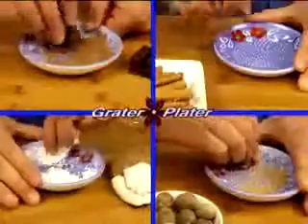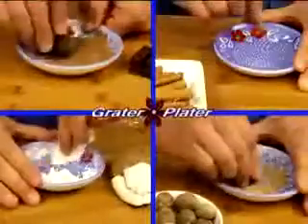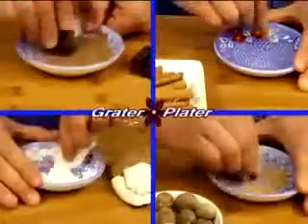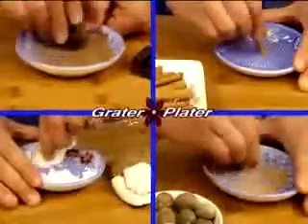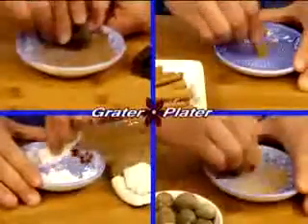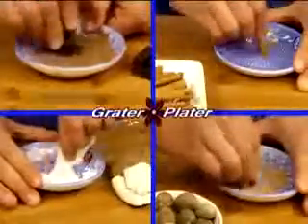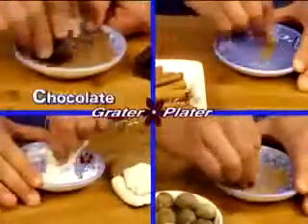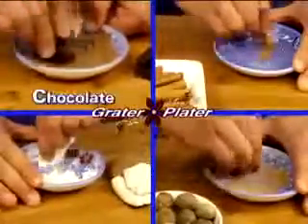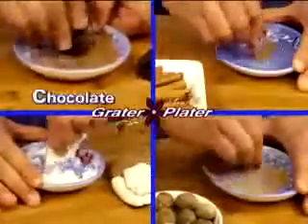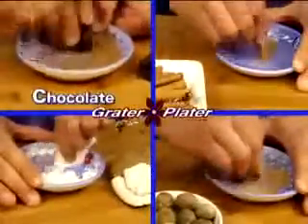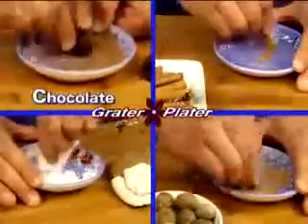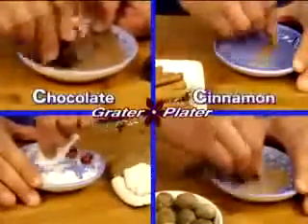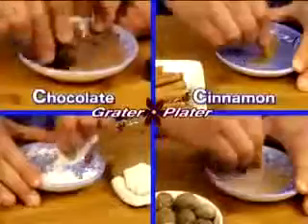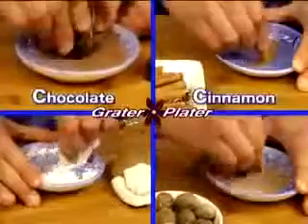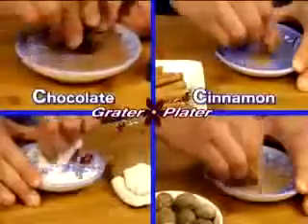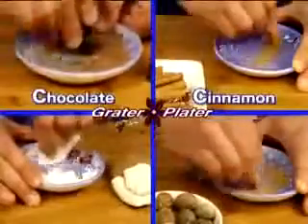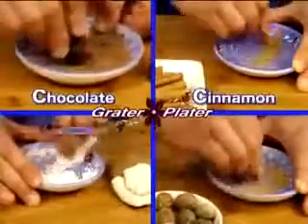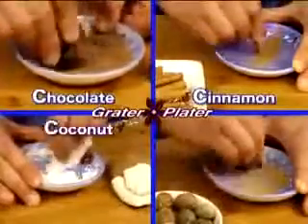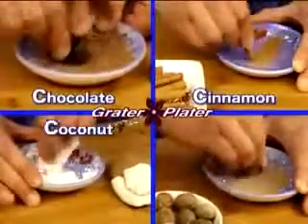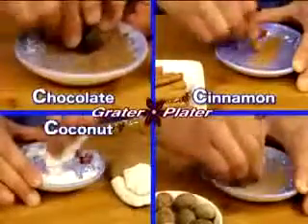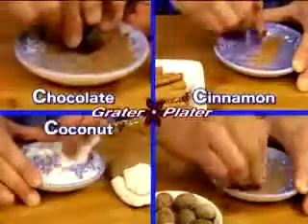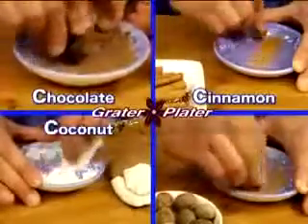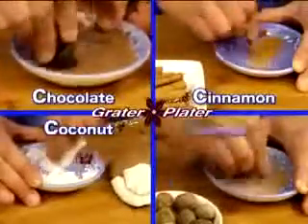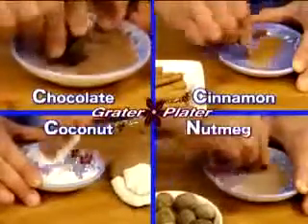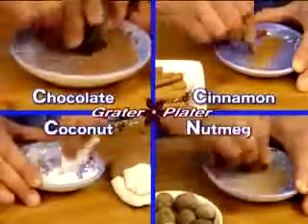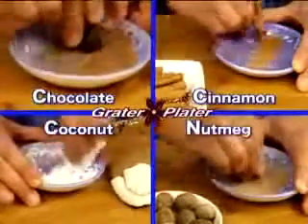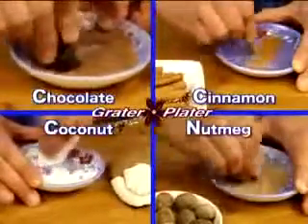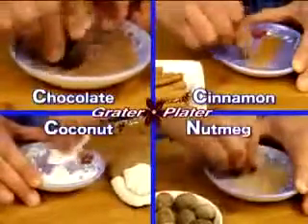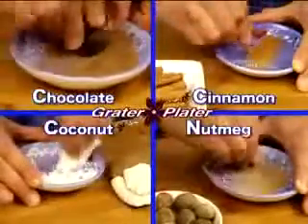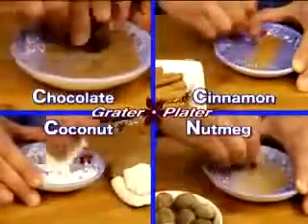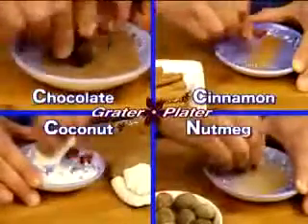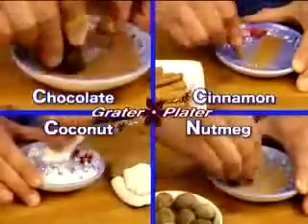Use it for baking — chocolate, cinnamon, even coconut is no match for the Grater Plater.